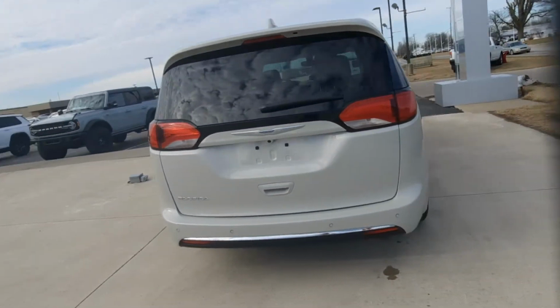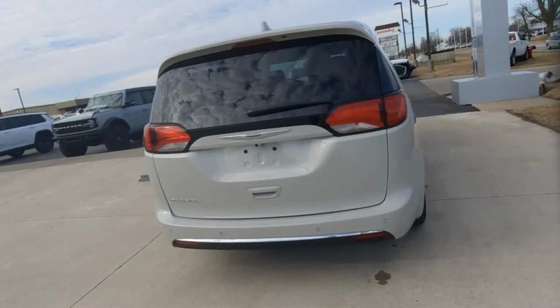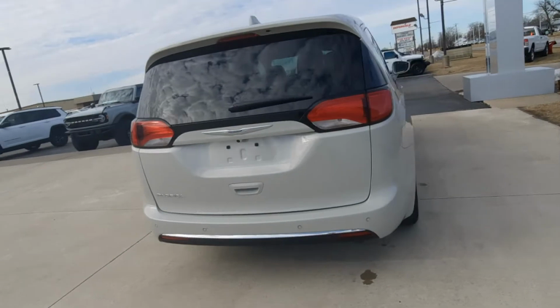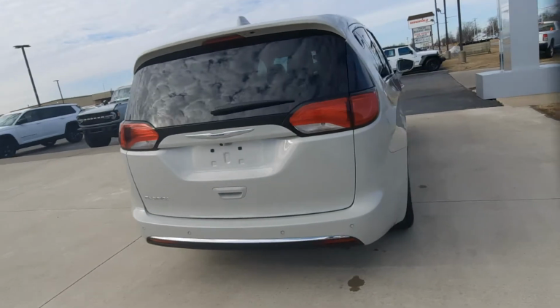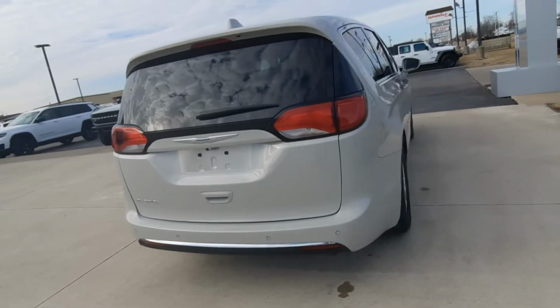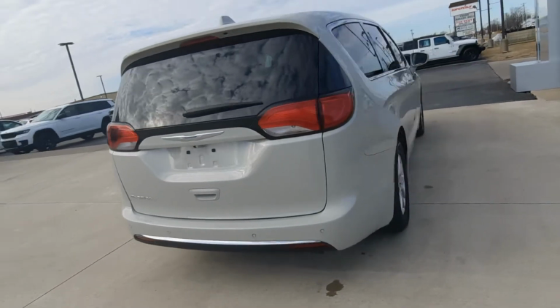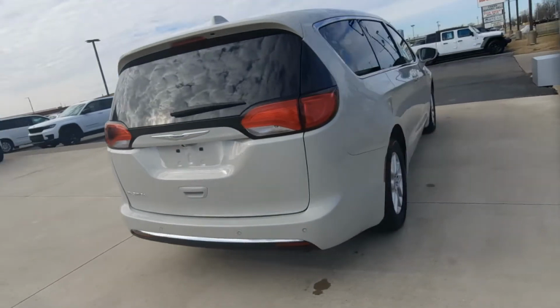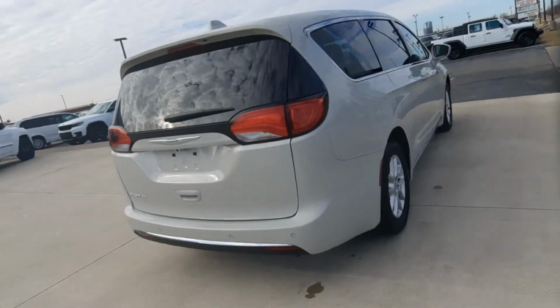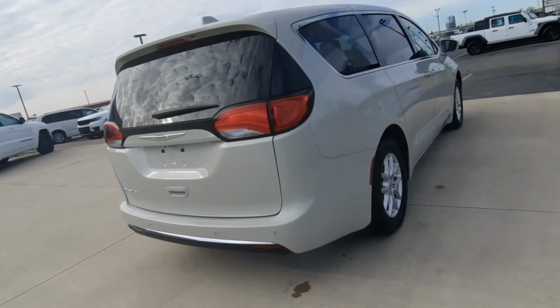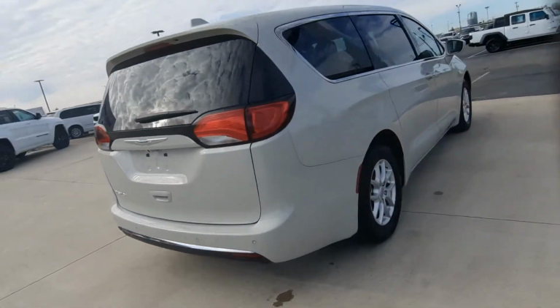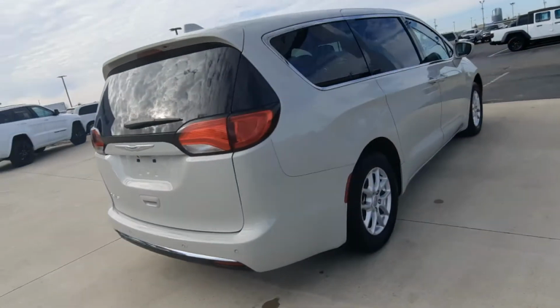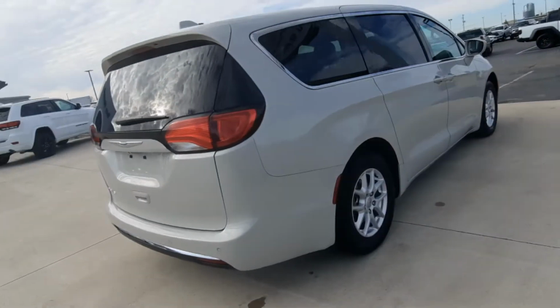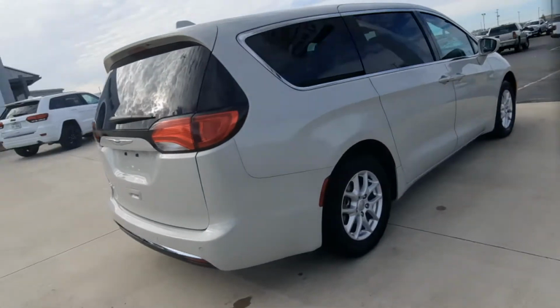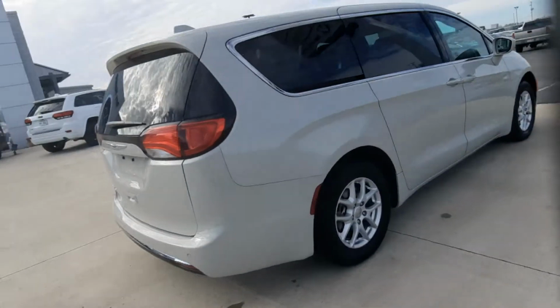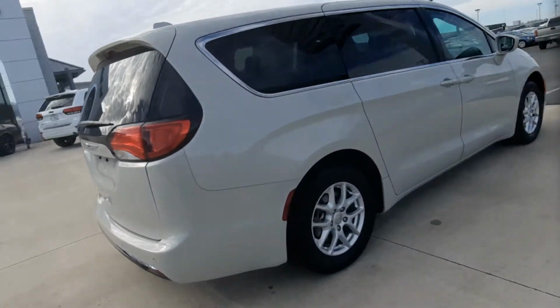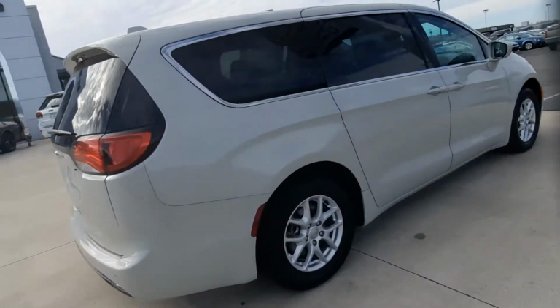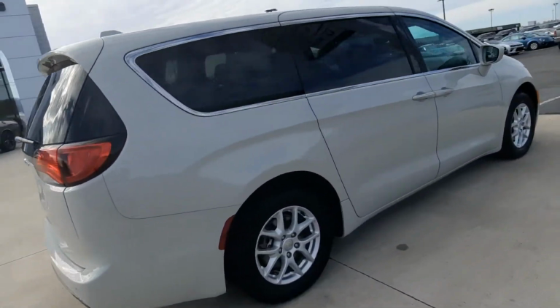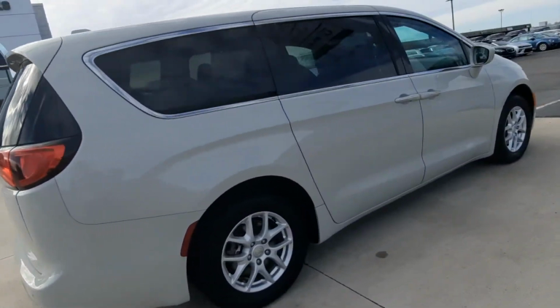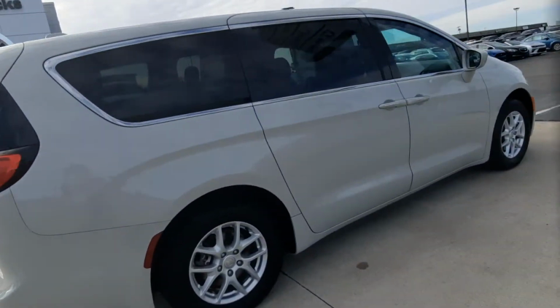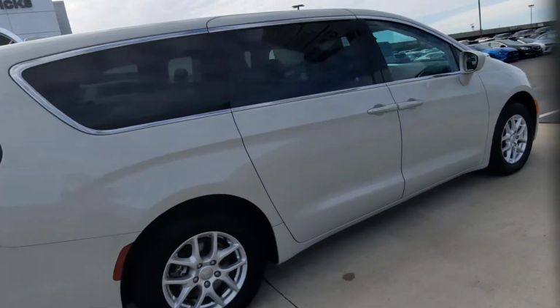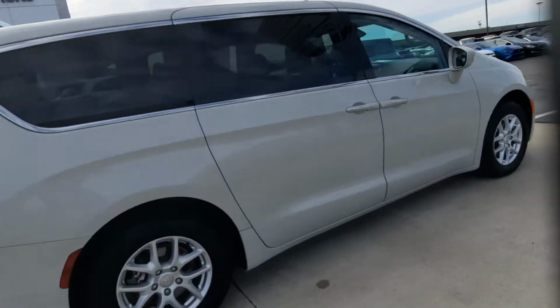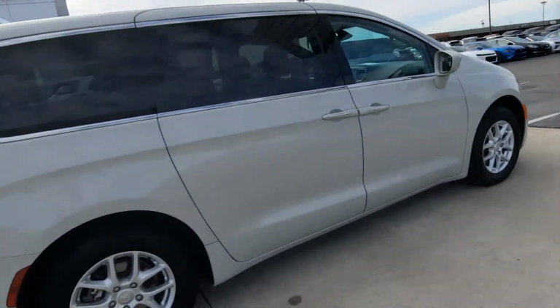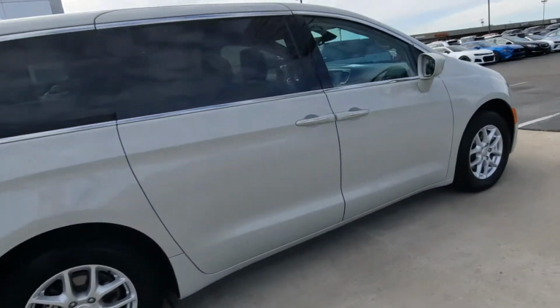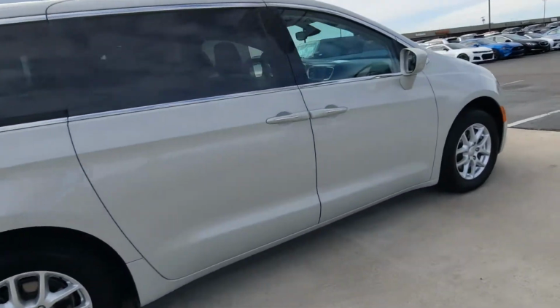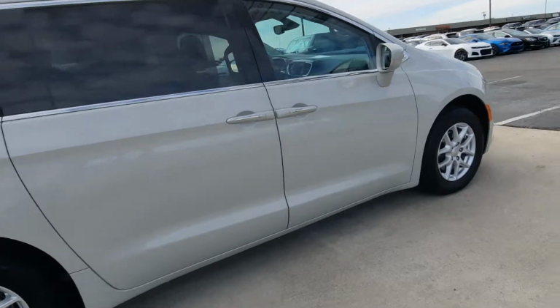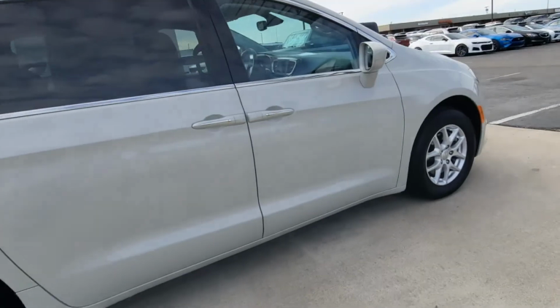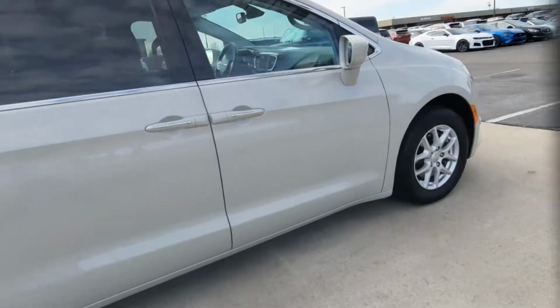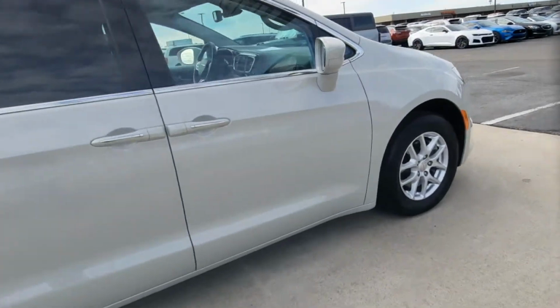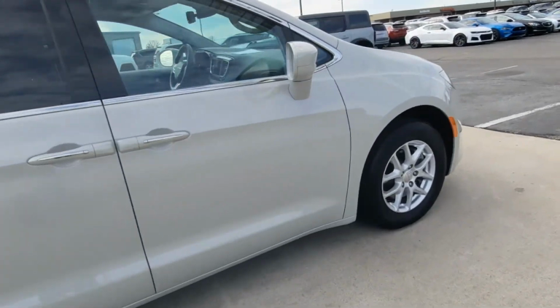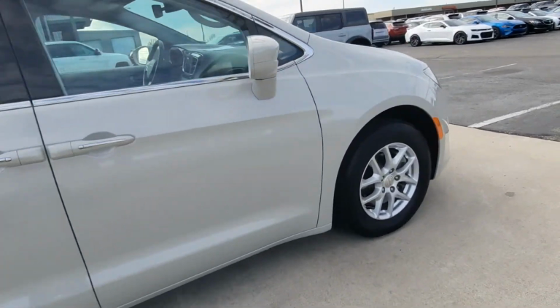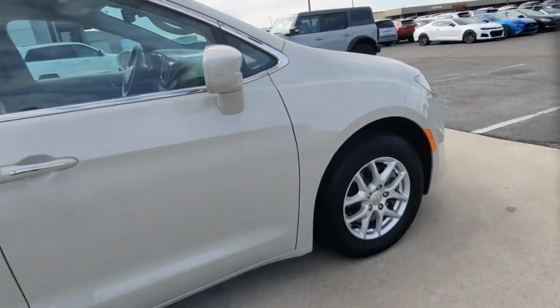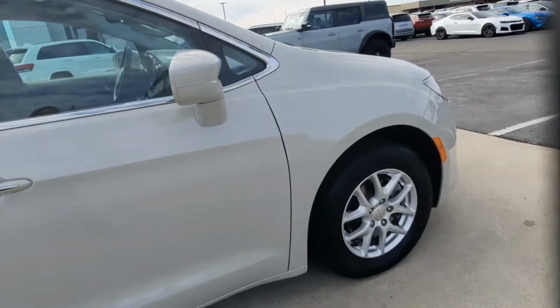Outside is in good shape. Tires look good all the way around — take a look at one as an example.